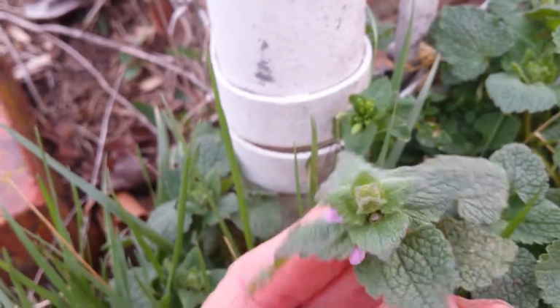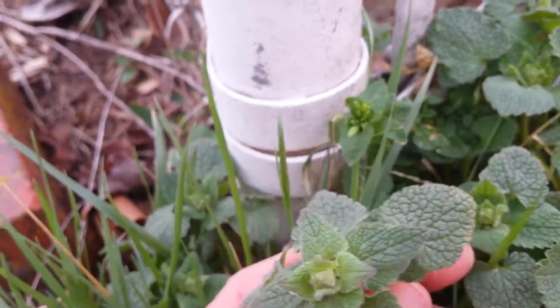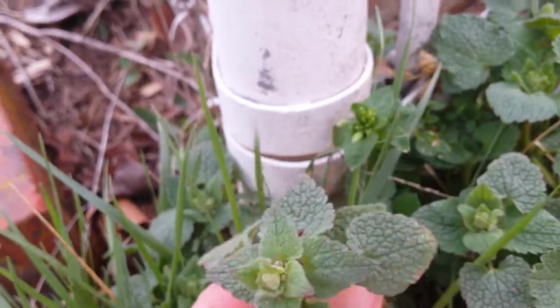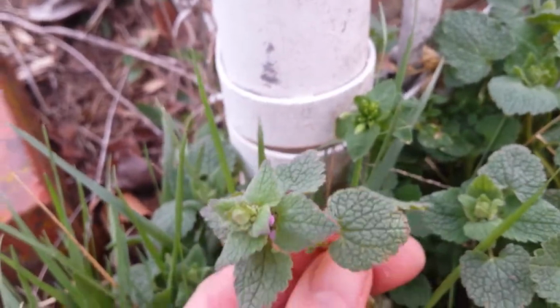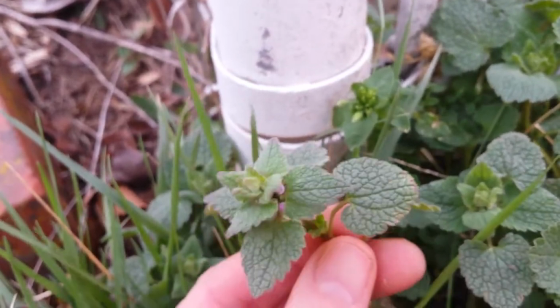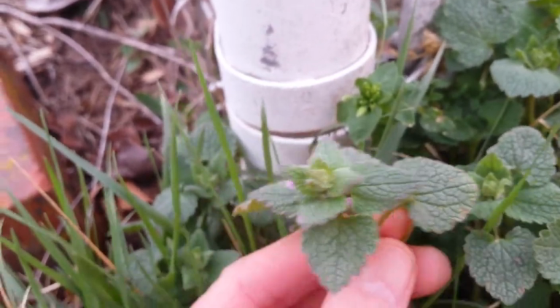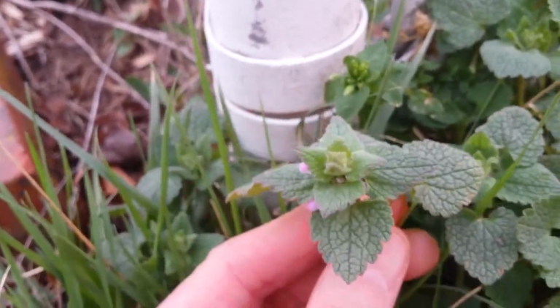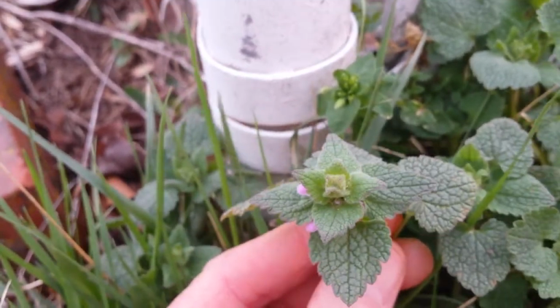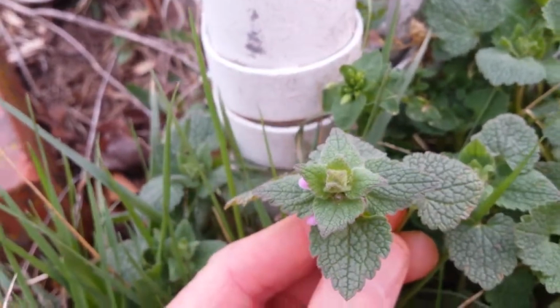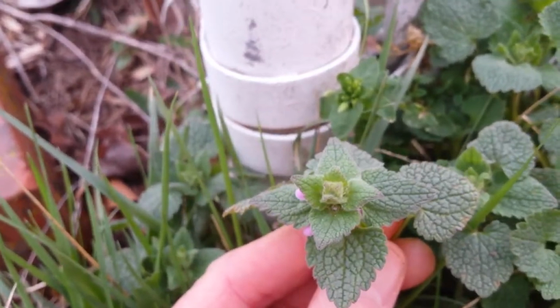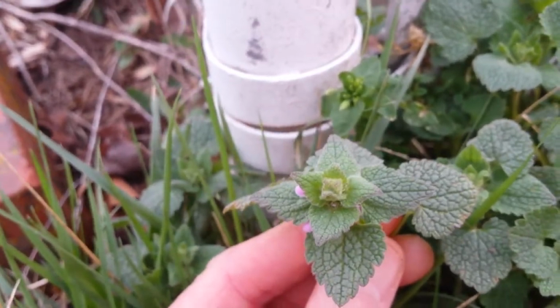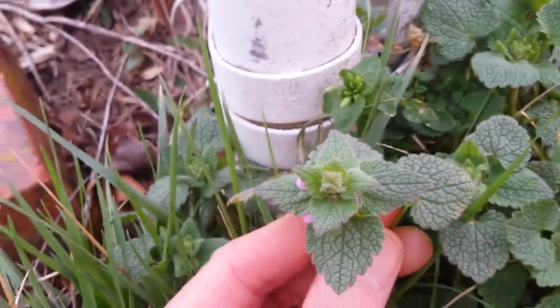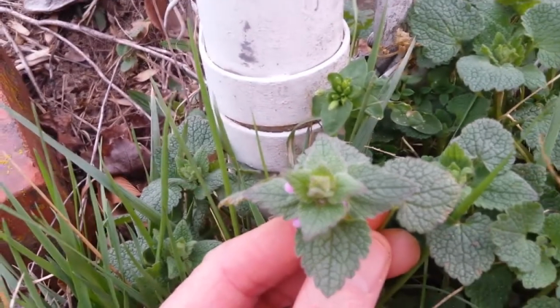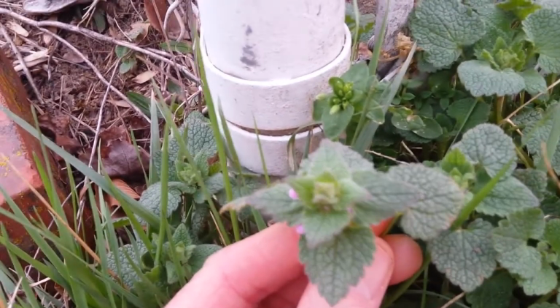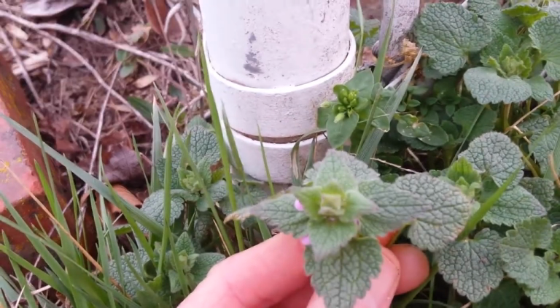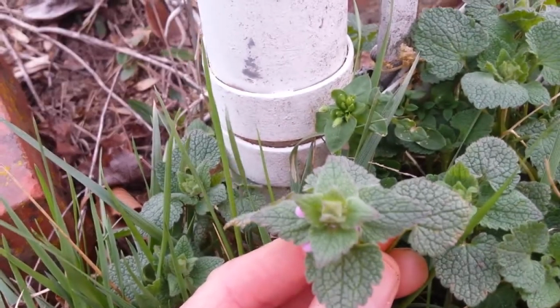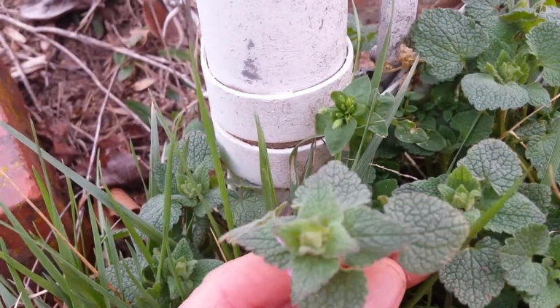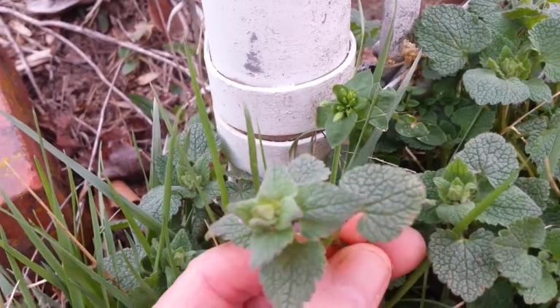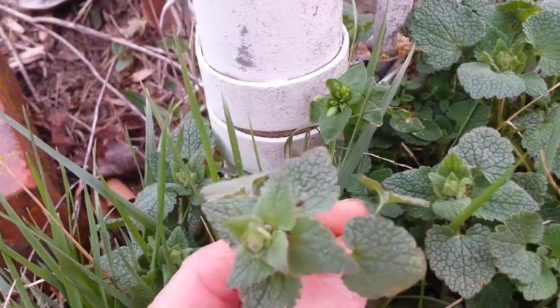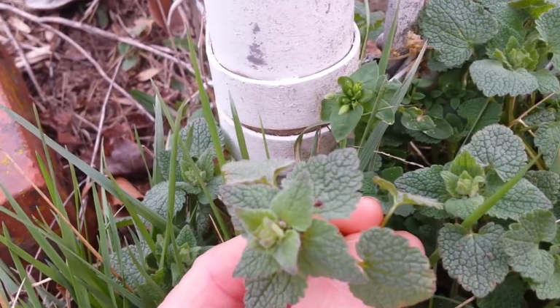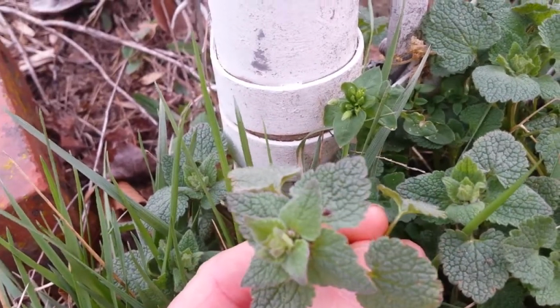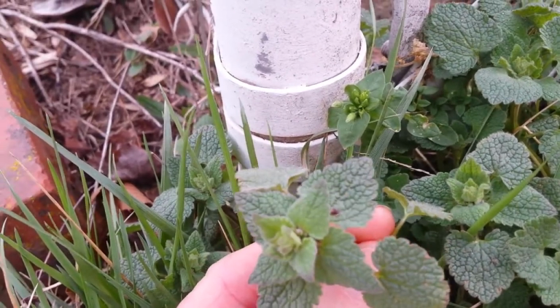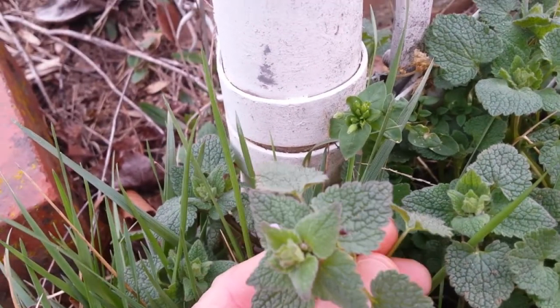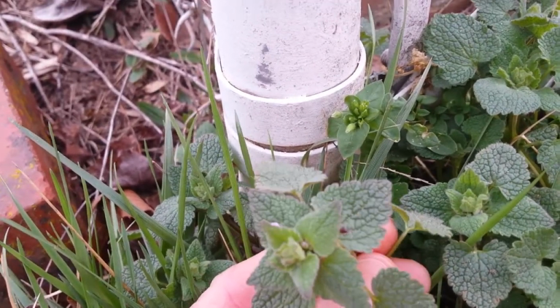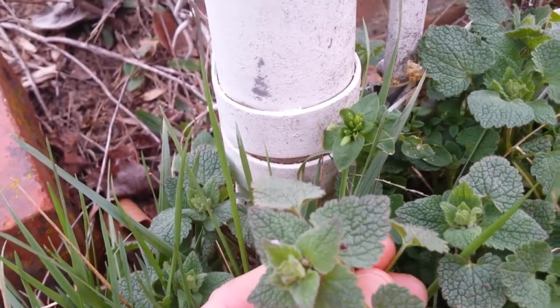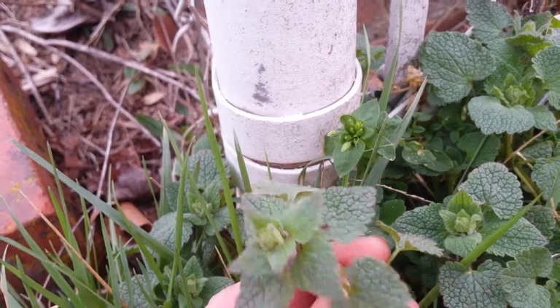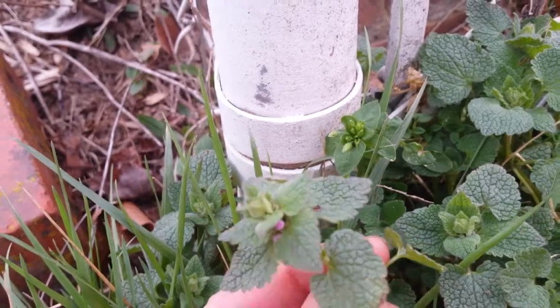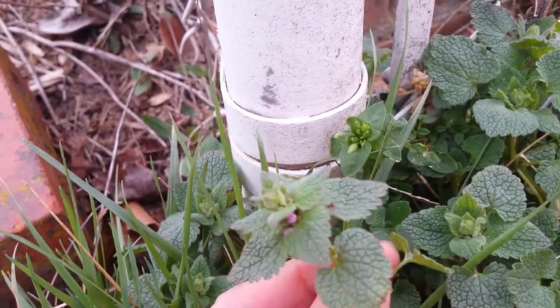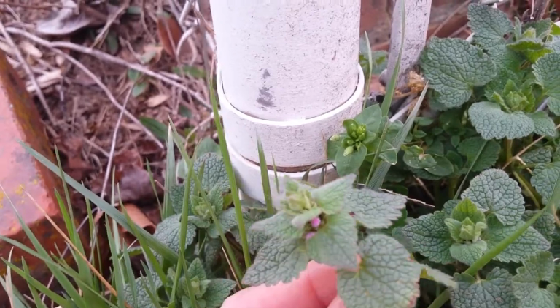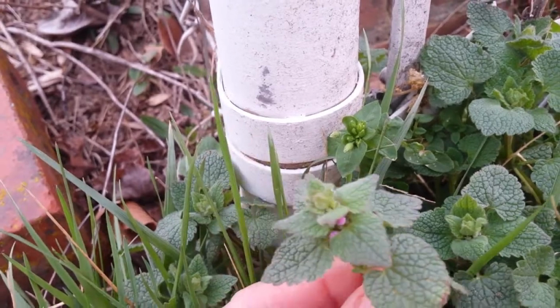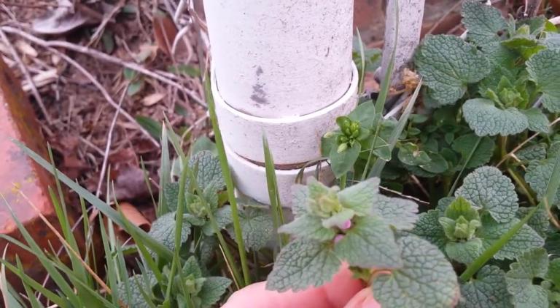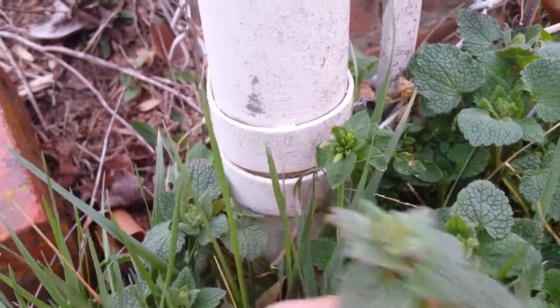Be brave. Go try some Purple Dead Nettle. Take a nibble. See if you like it. You just may.